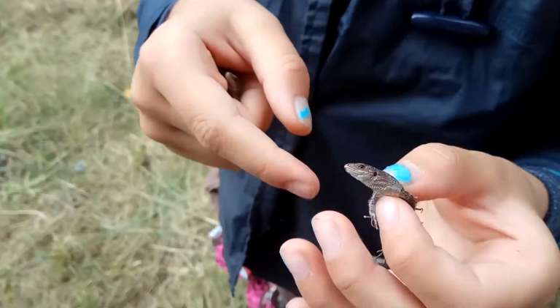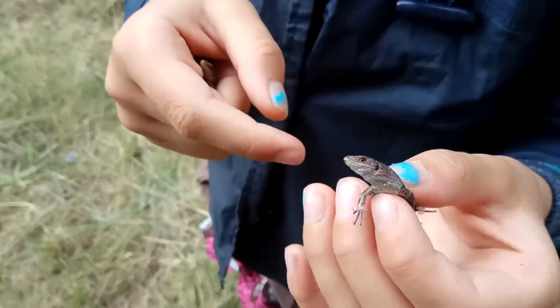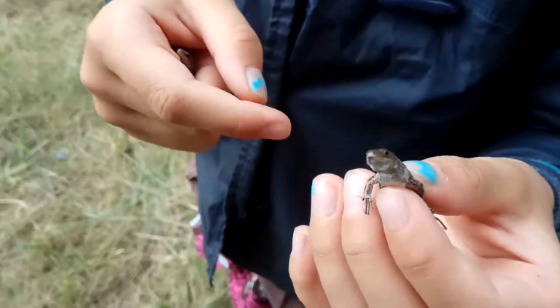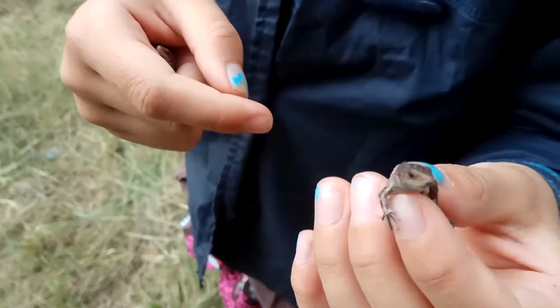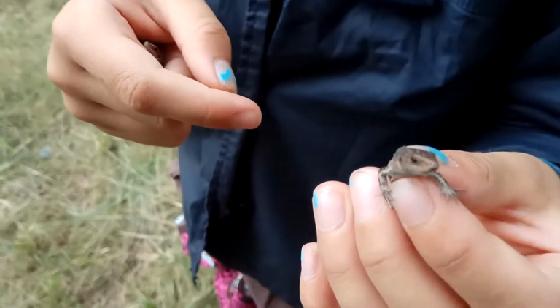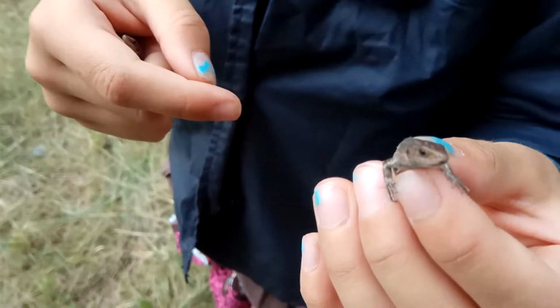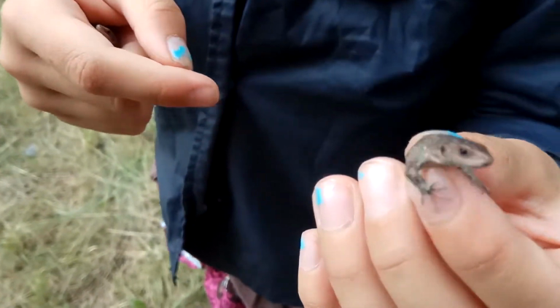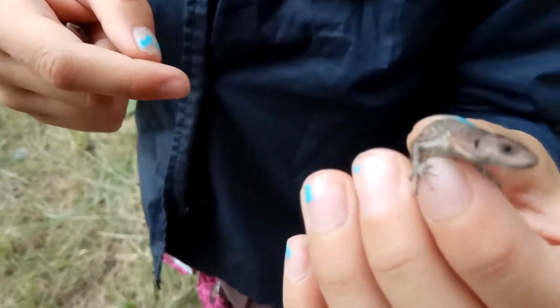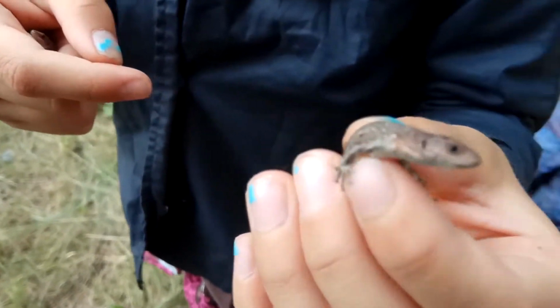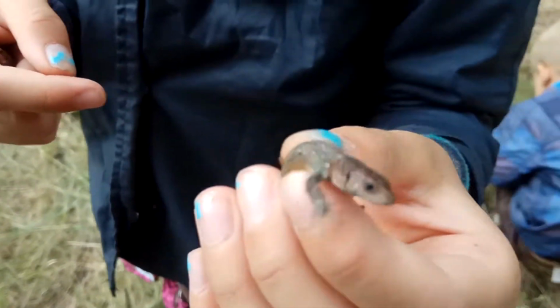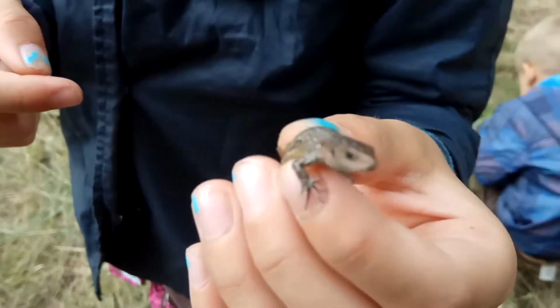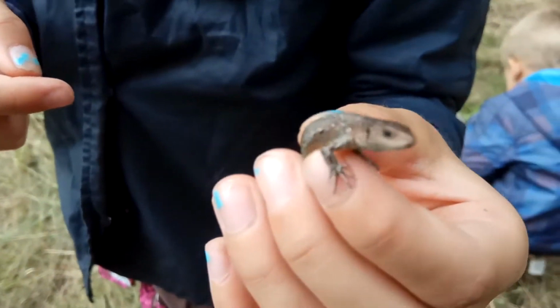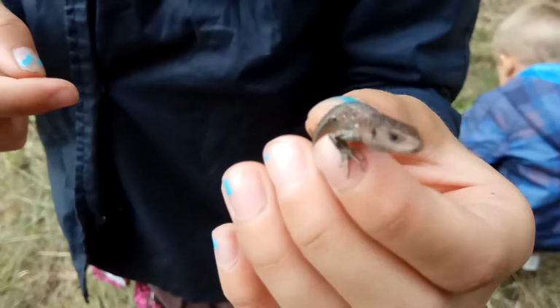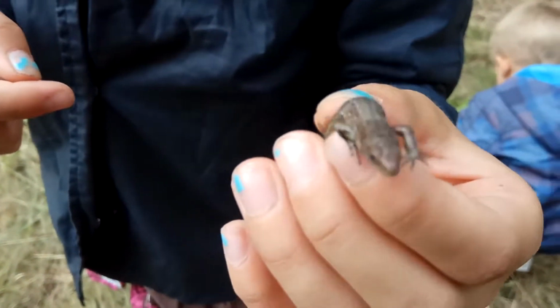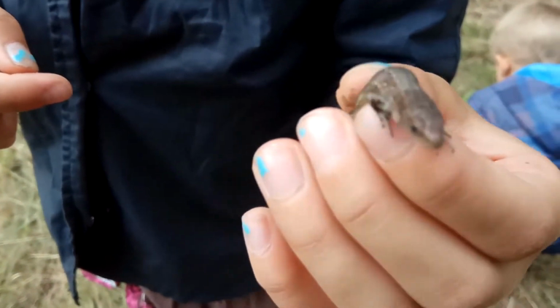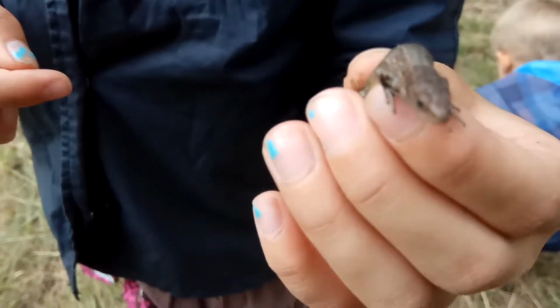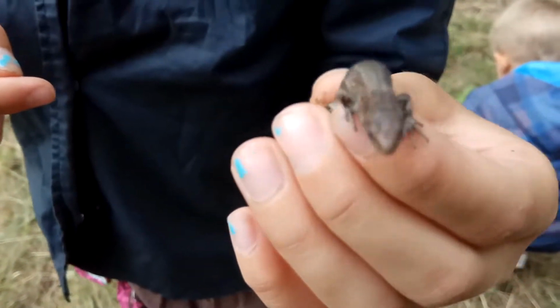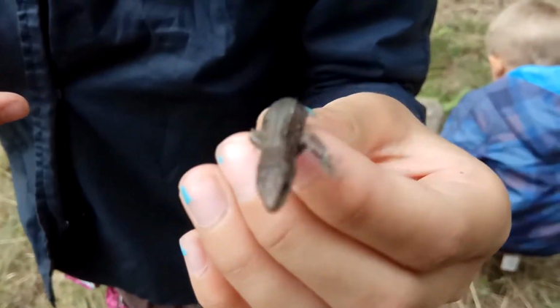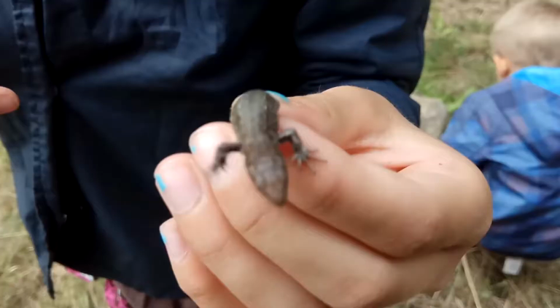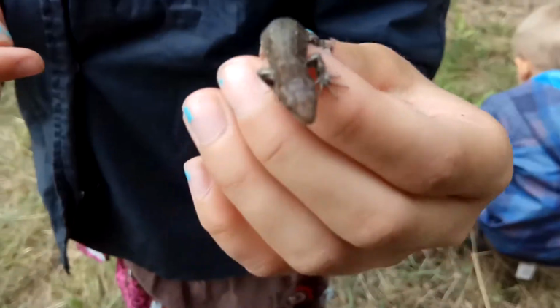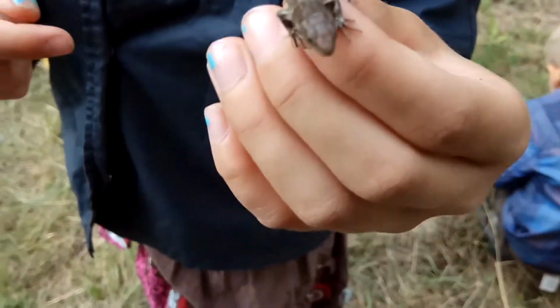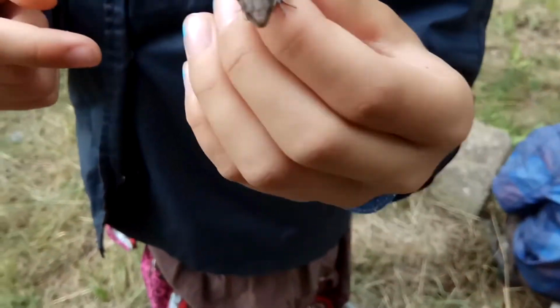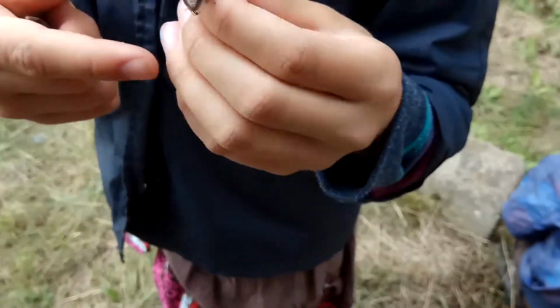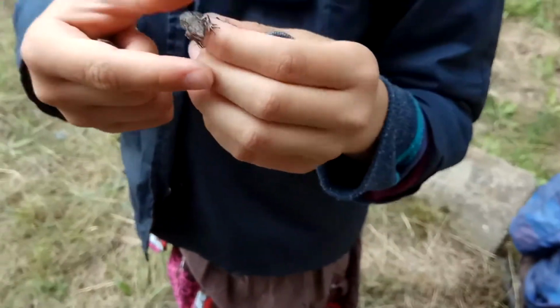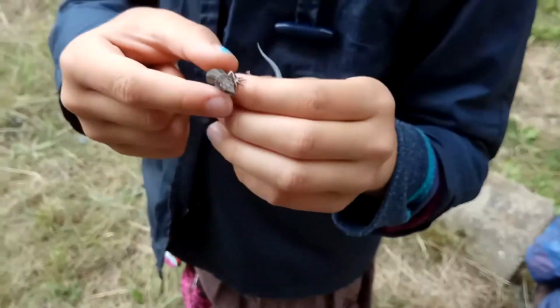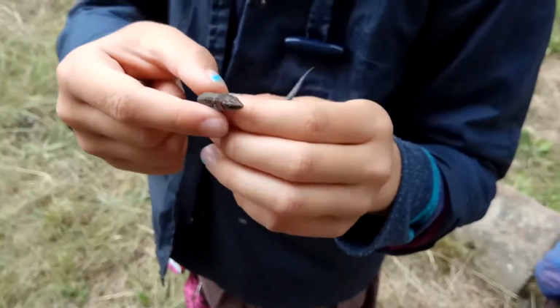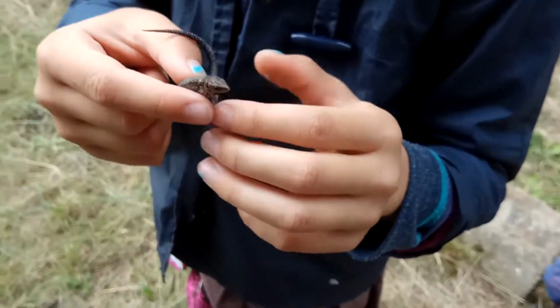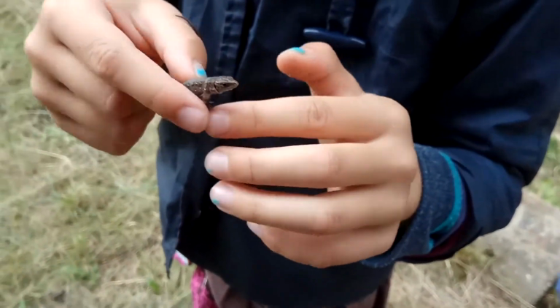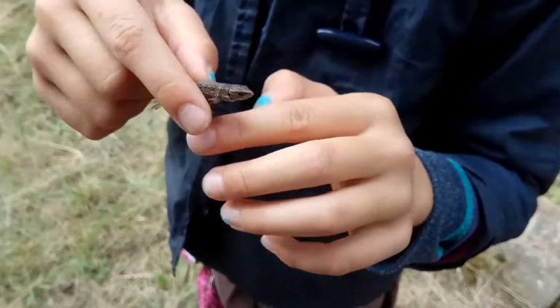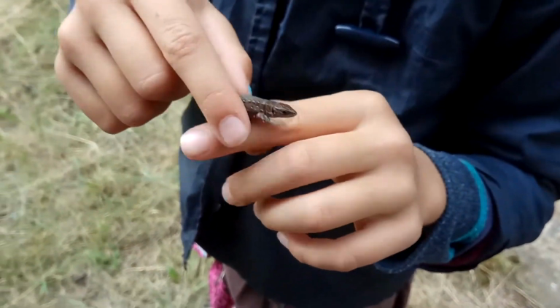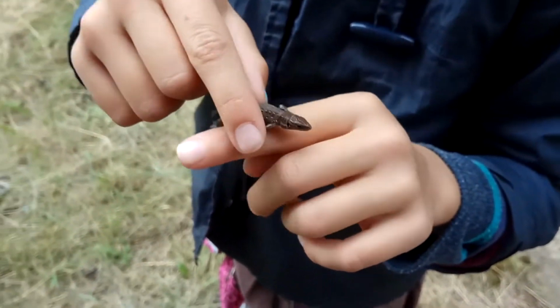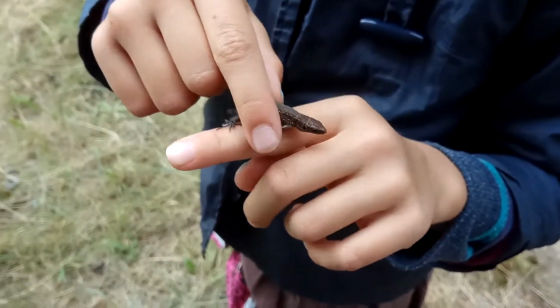Is it alive? Yes, it is. It wasn't dead at all. That's a bit funny.